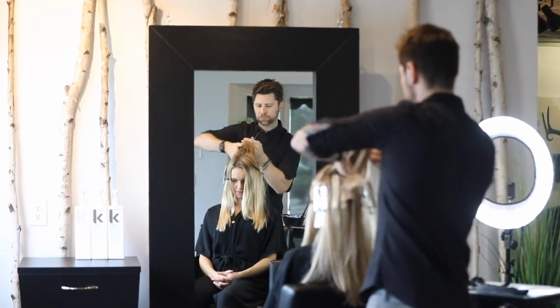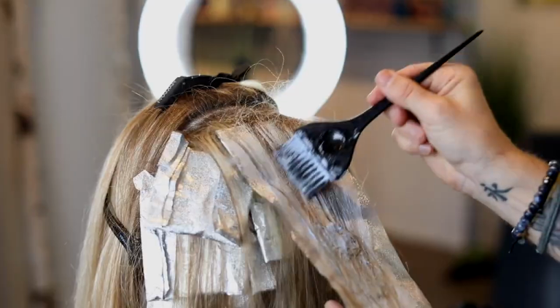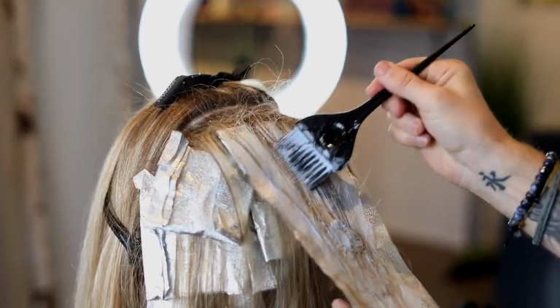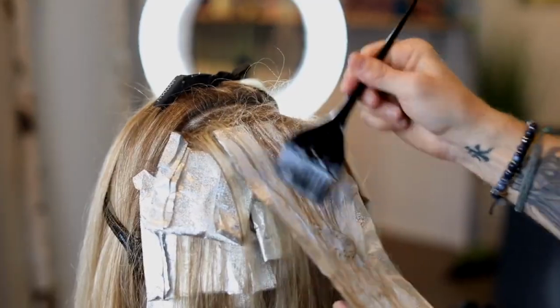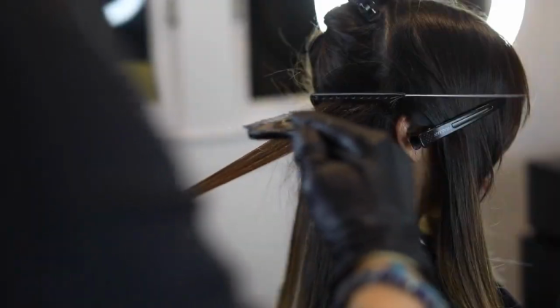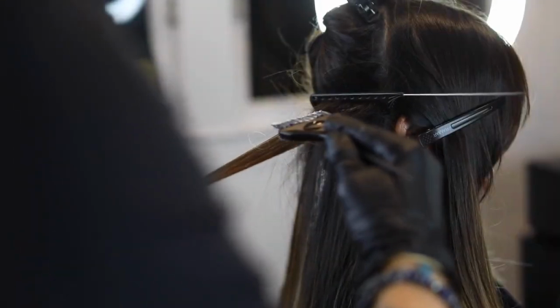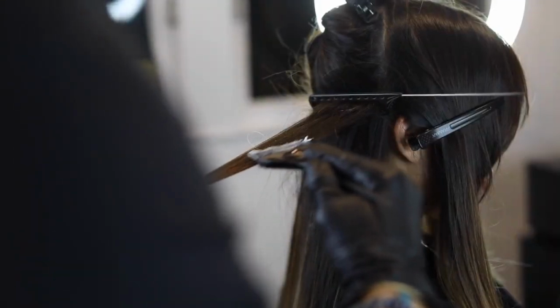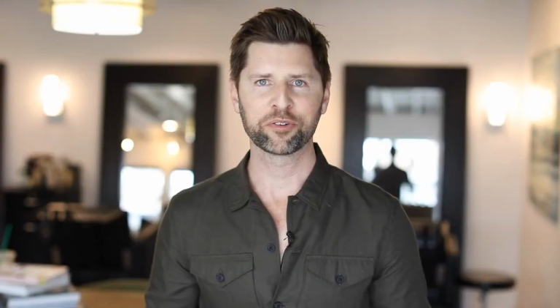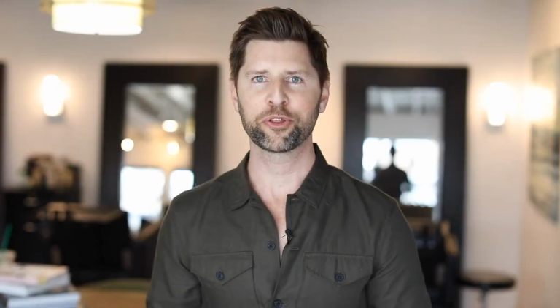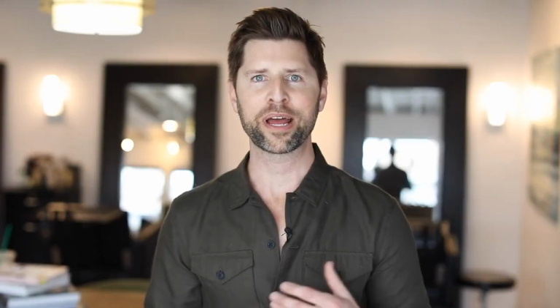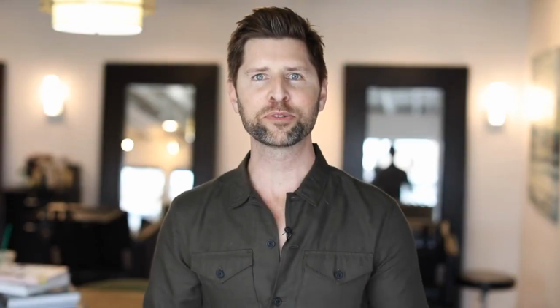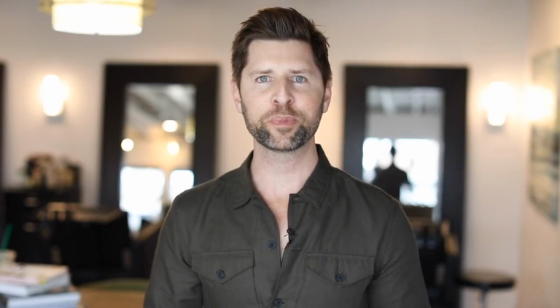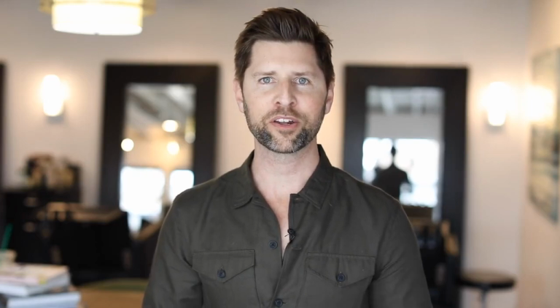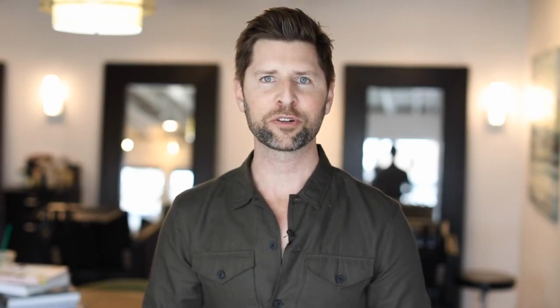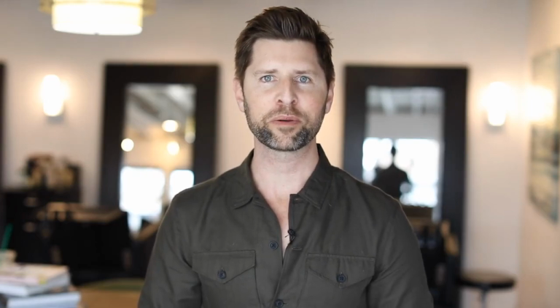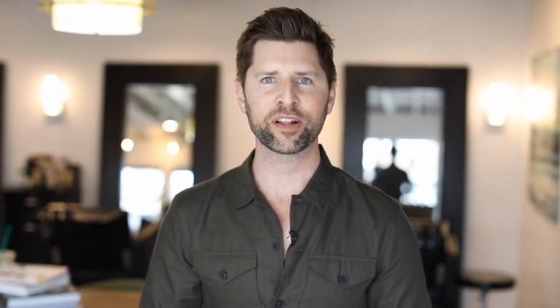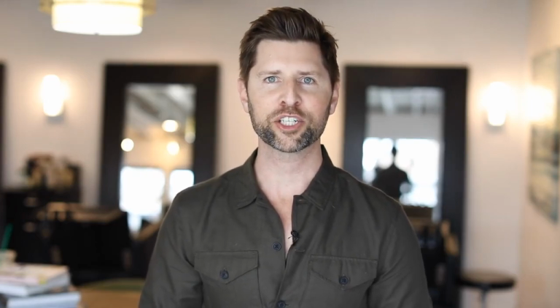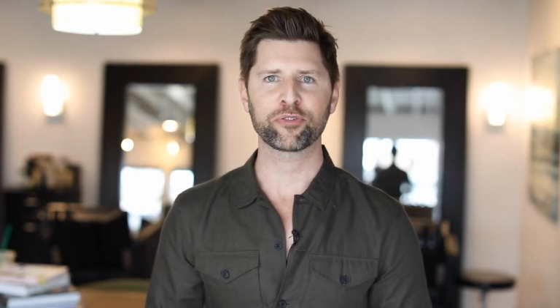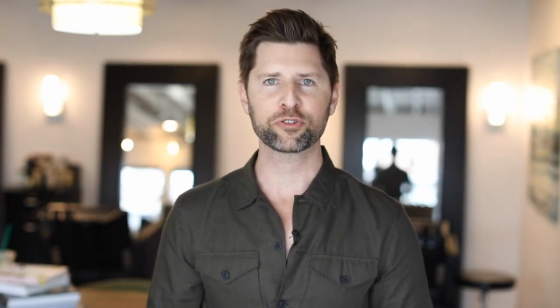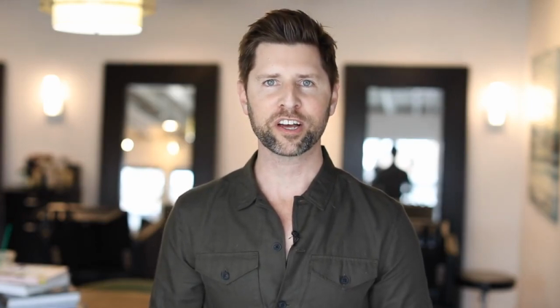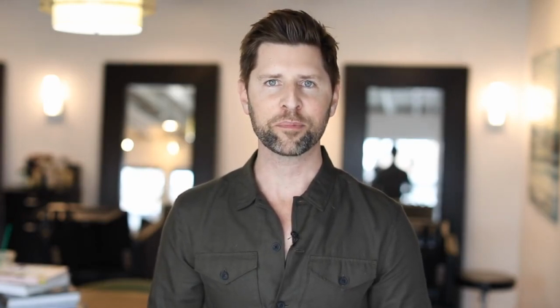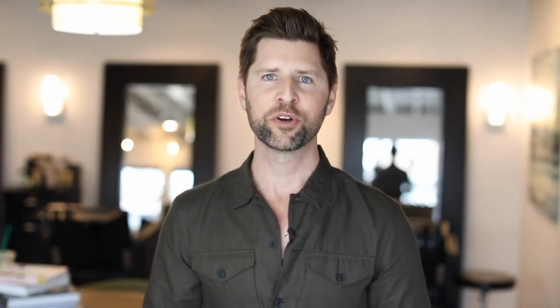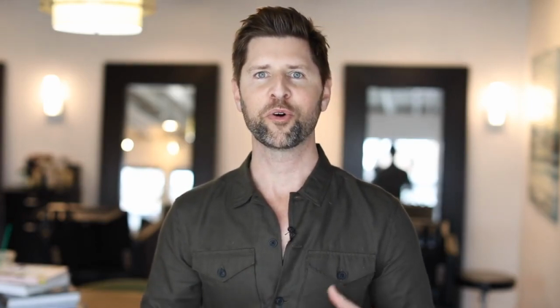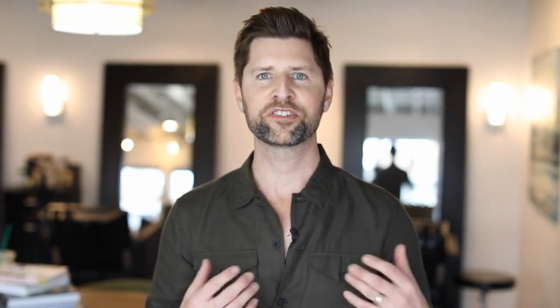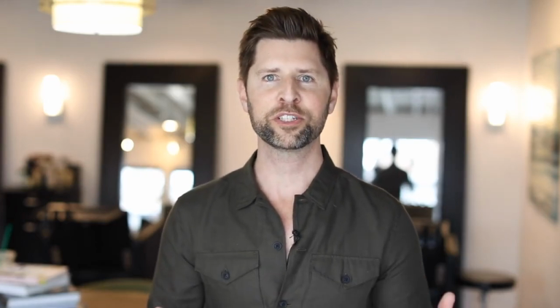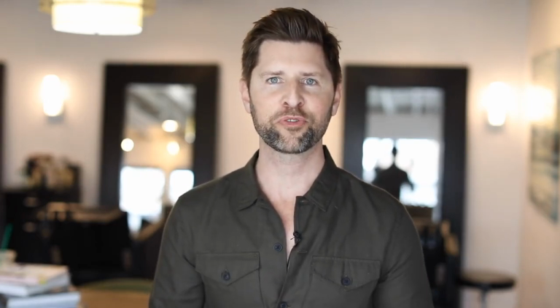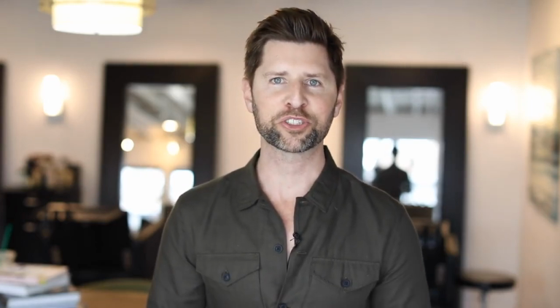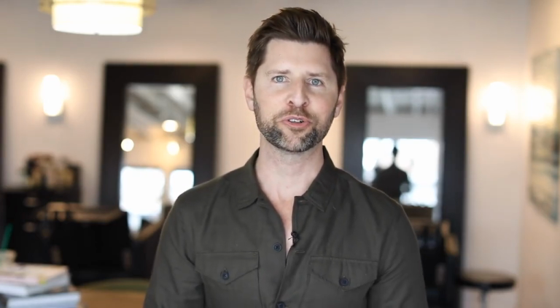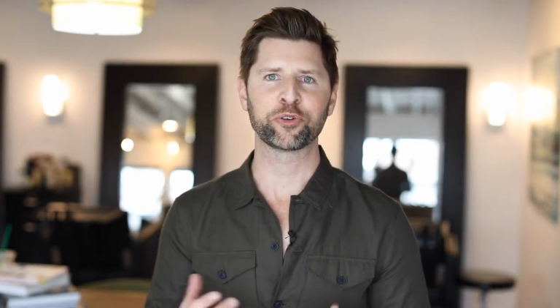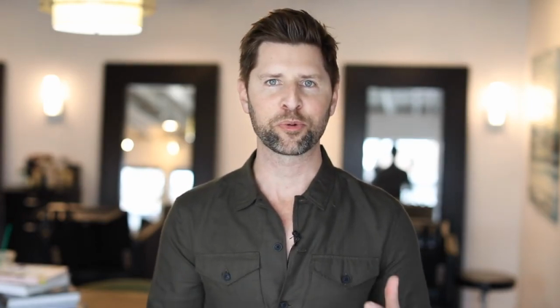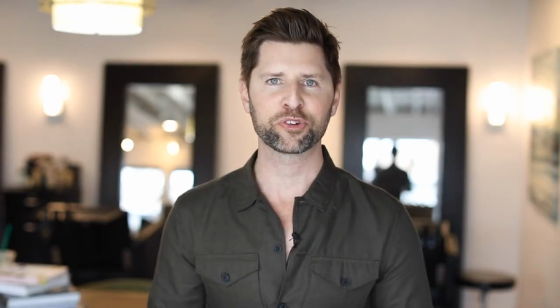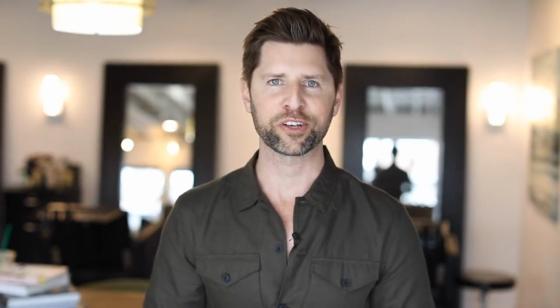Balayage Online is for everyone, whether you're an absolute beginner learning balayage for the first time, or a seasoned professional looking to improve your skills.